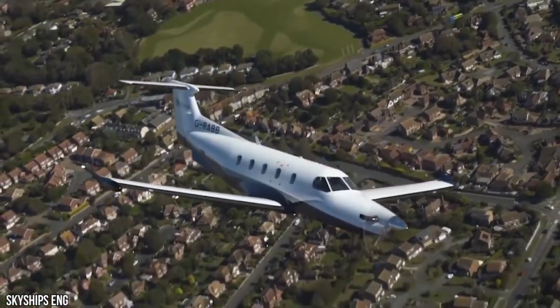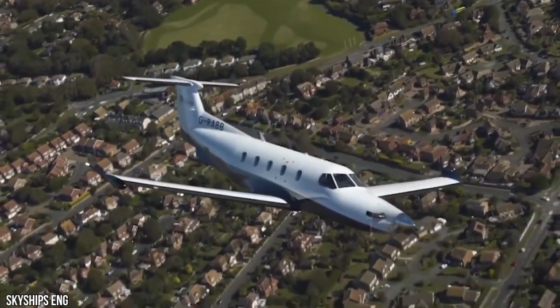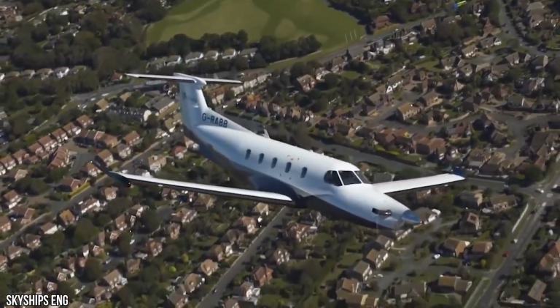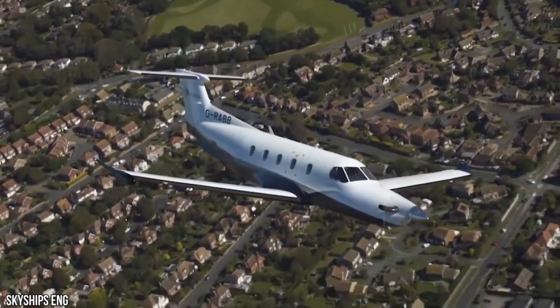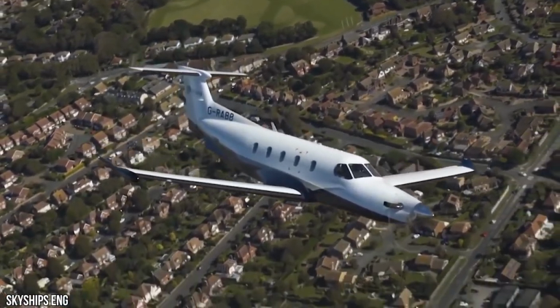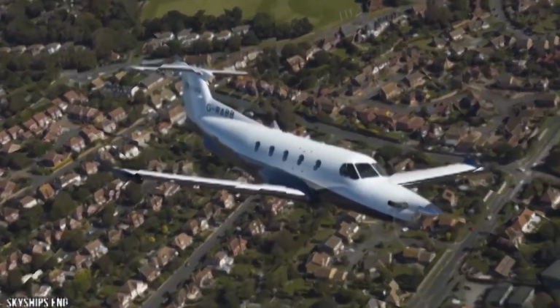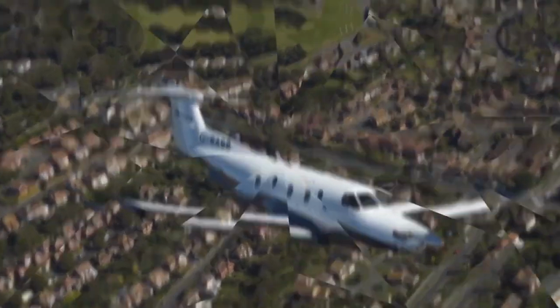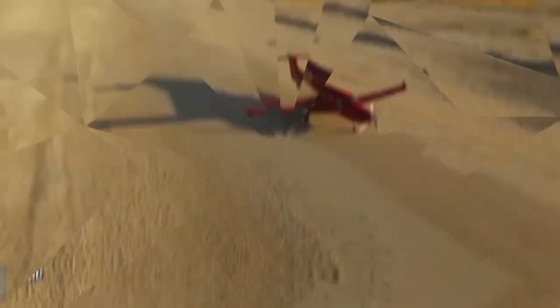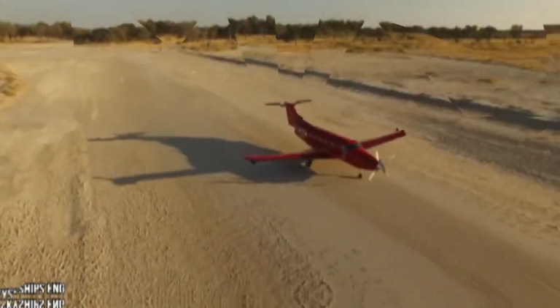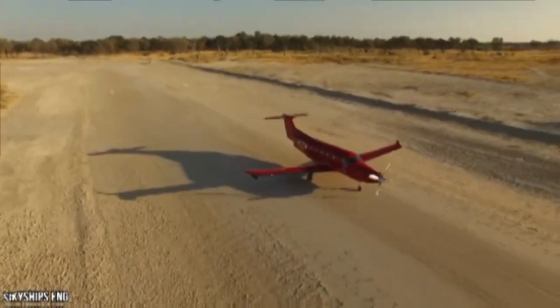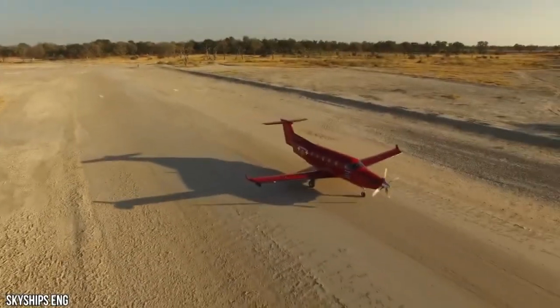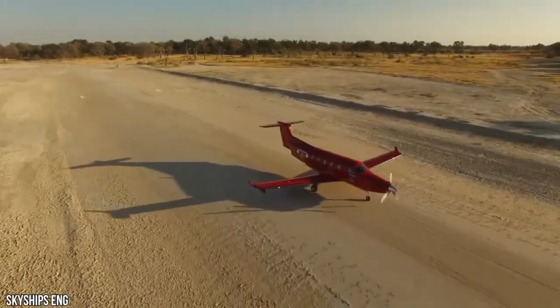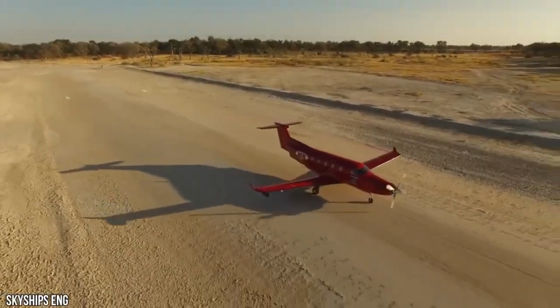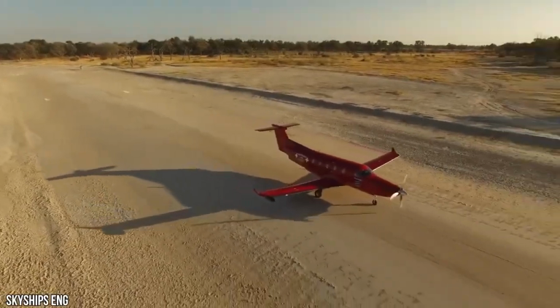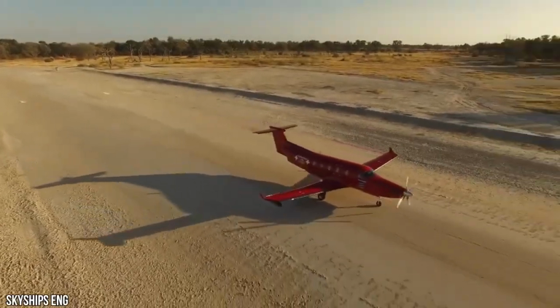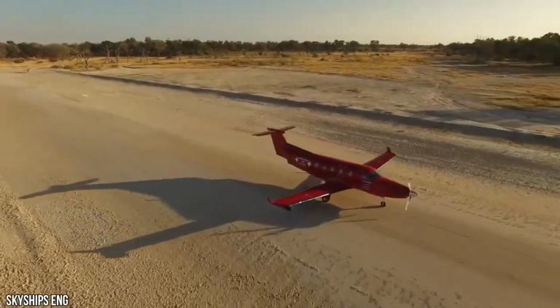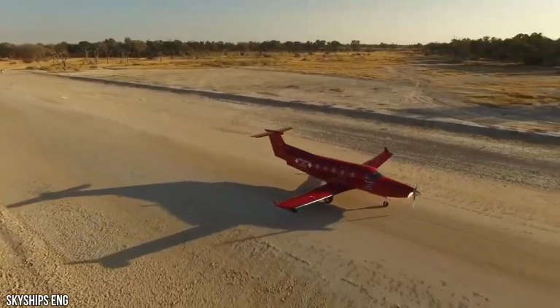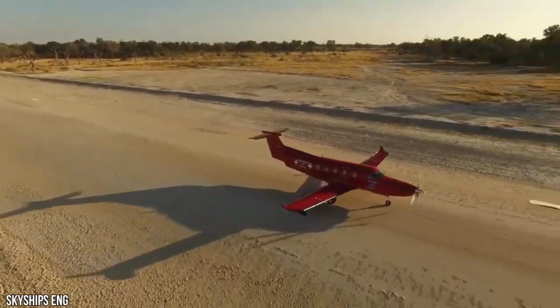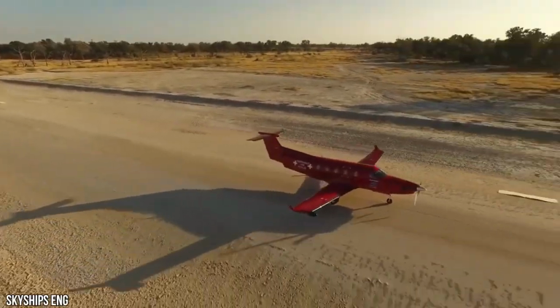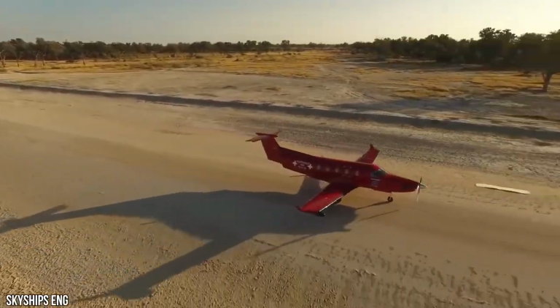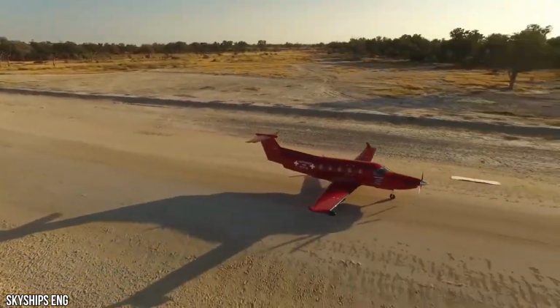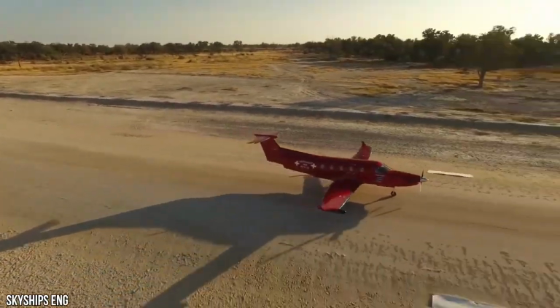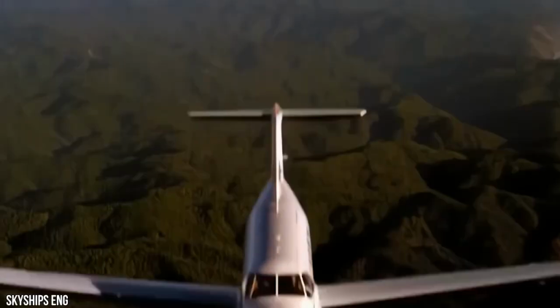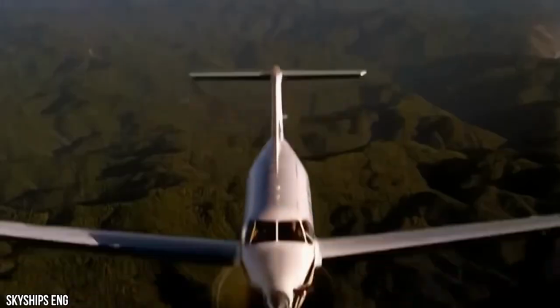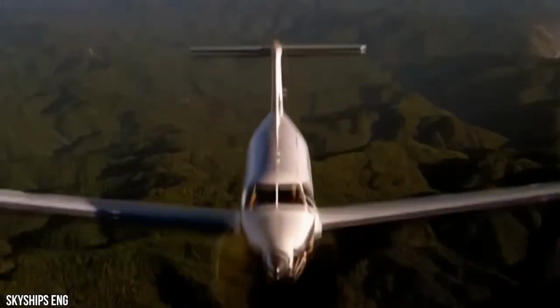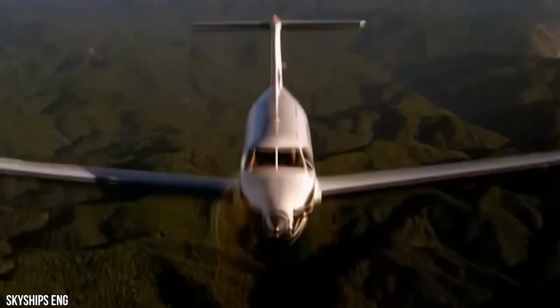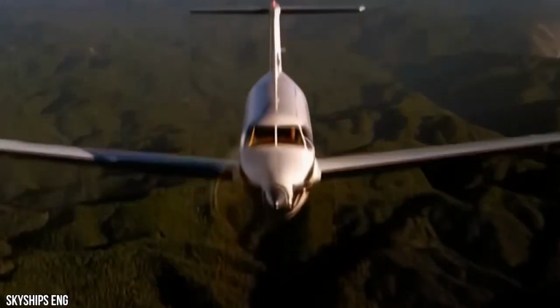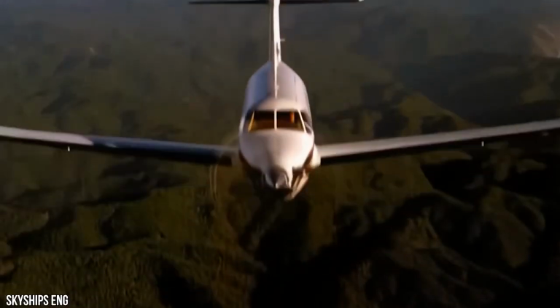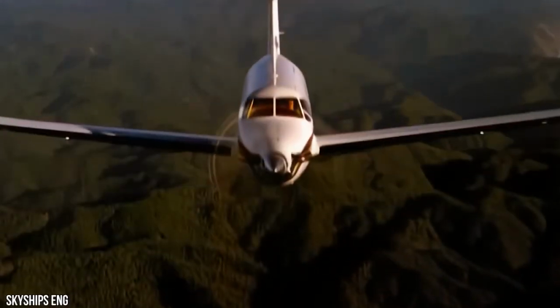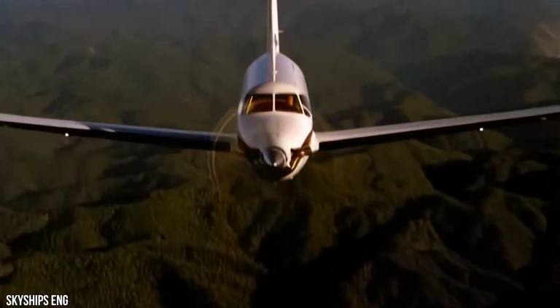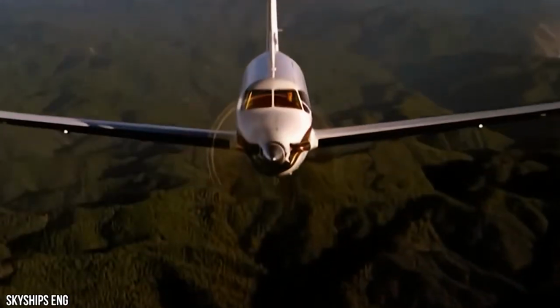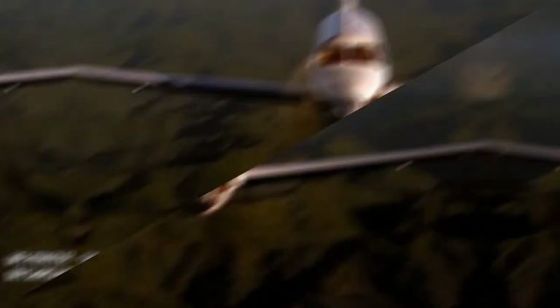How good is the Pilatus PC-12 NGX? Let's take a look inside this jet. Make sure to watch till the end to find out.